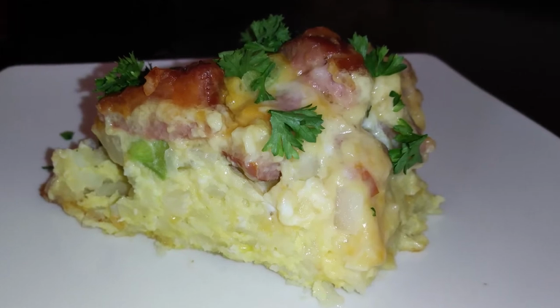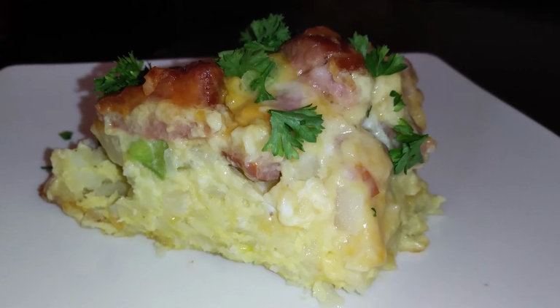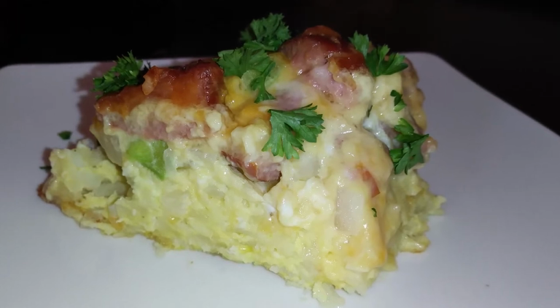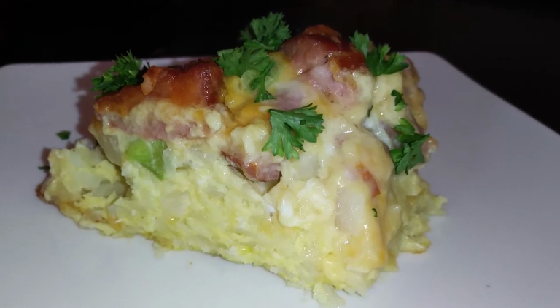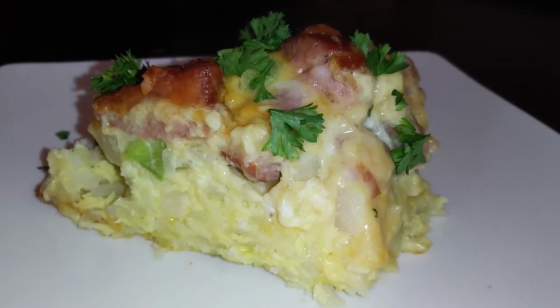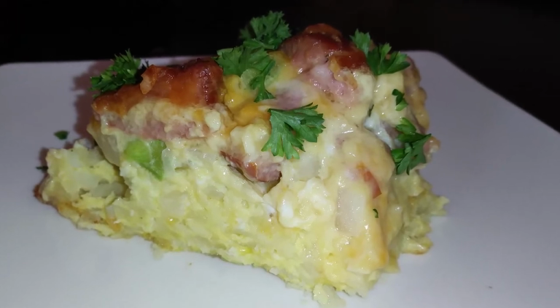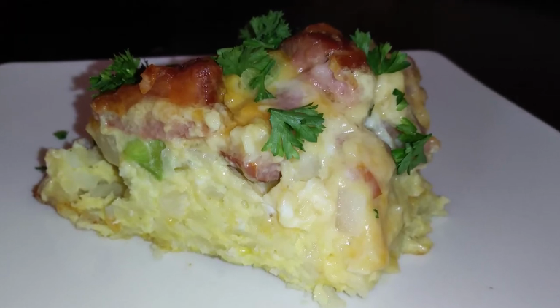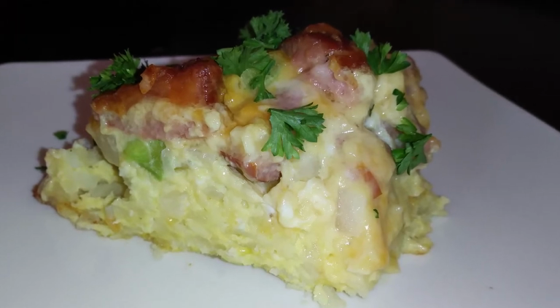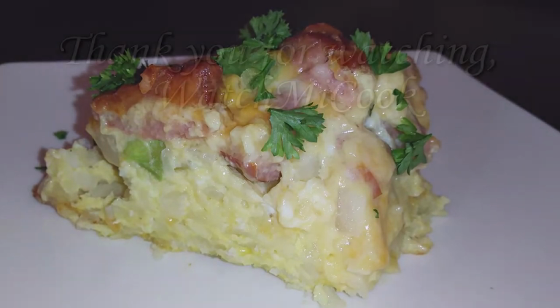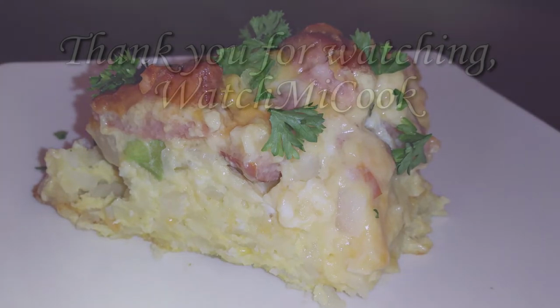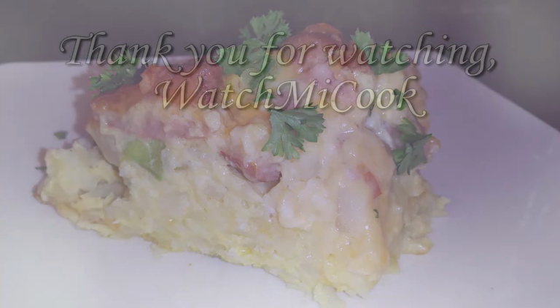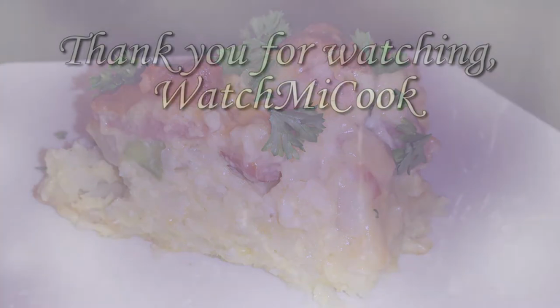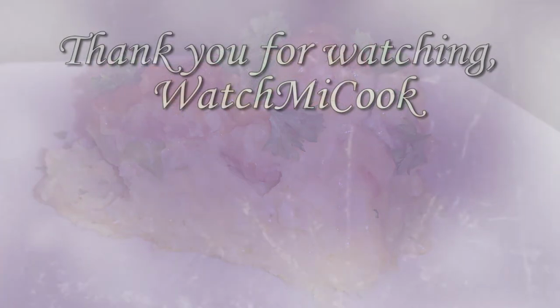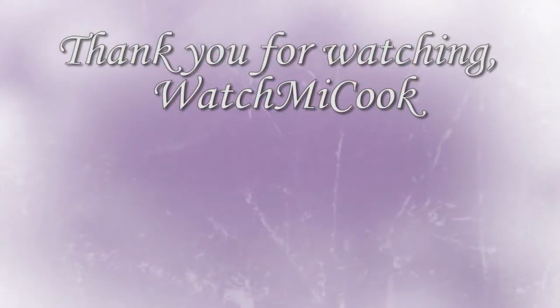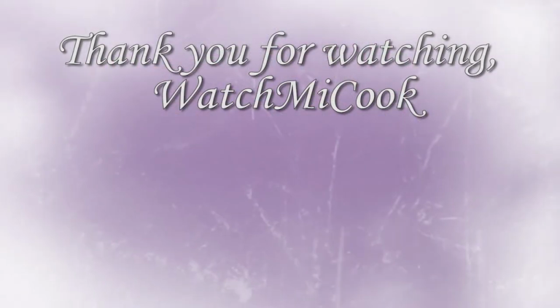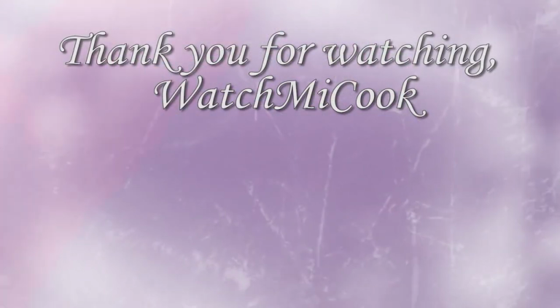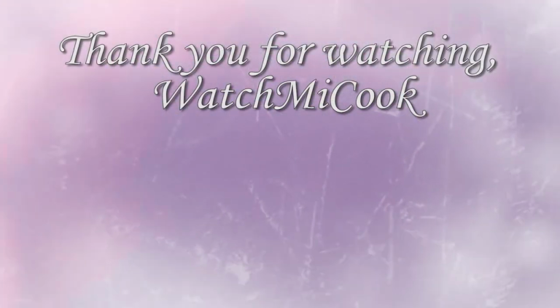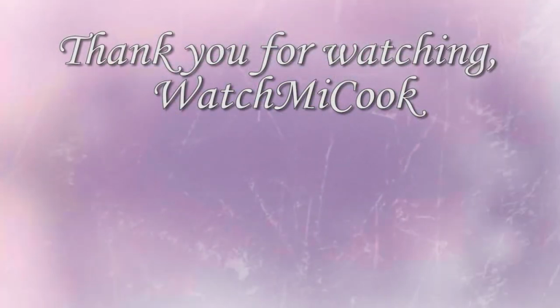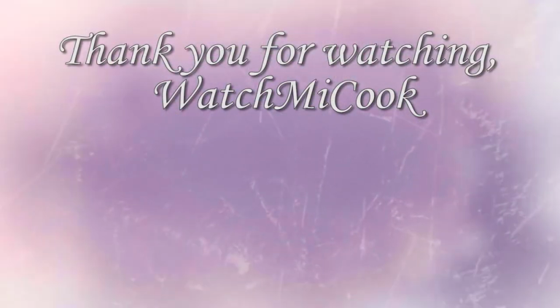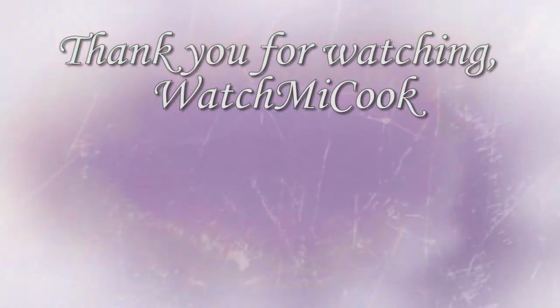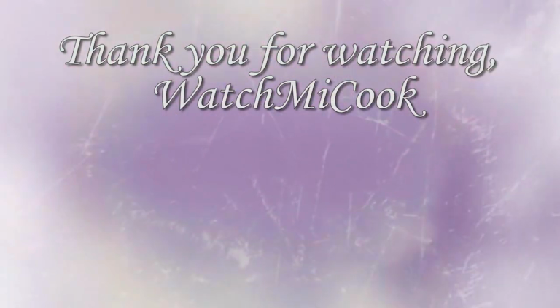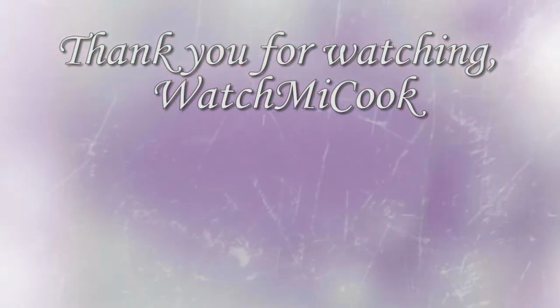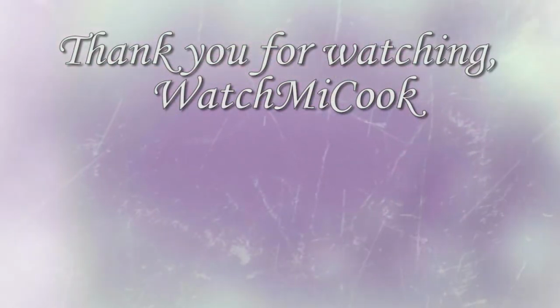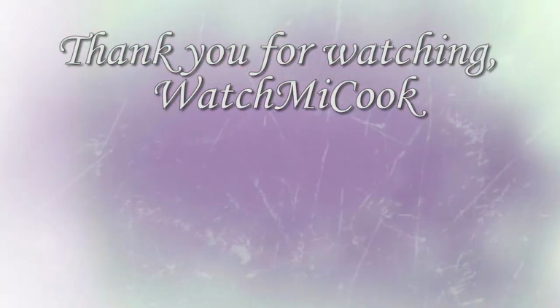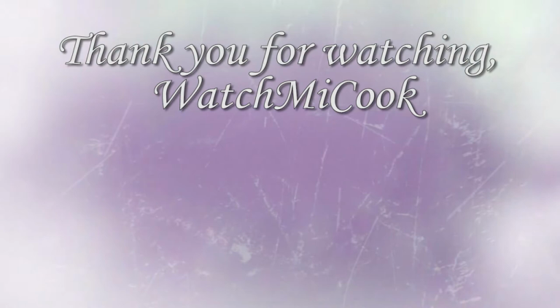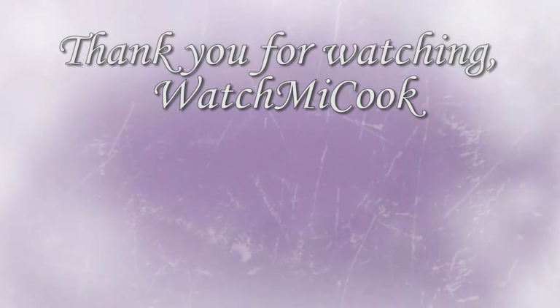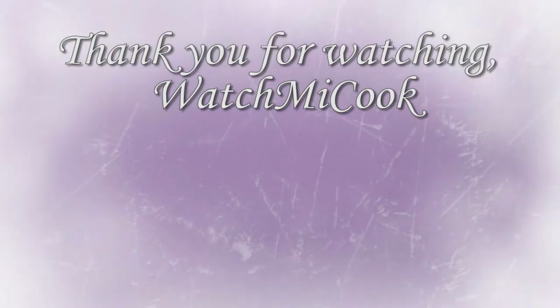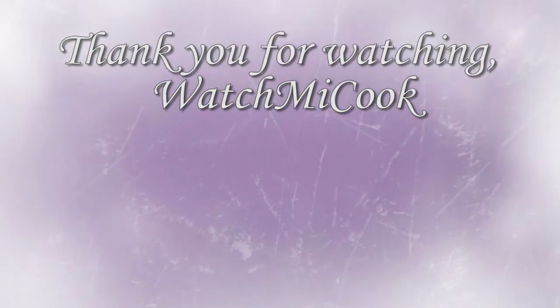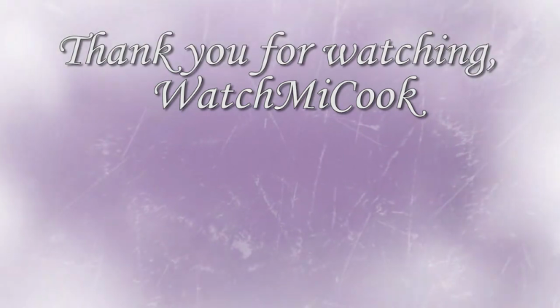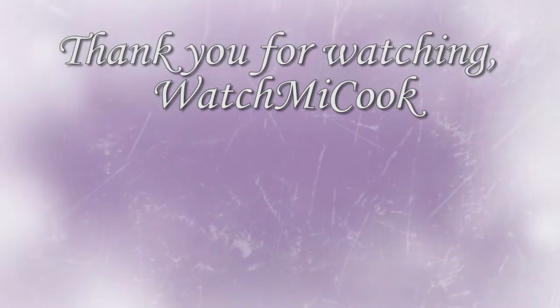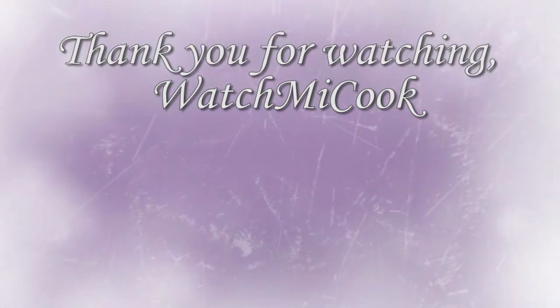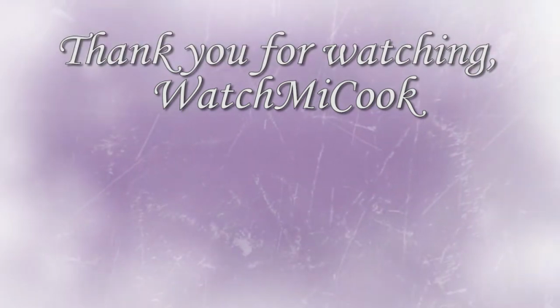If you guys like this recipe, please subscribe. And until the next meal, thank you for watching WatchMeCook.